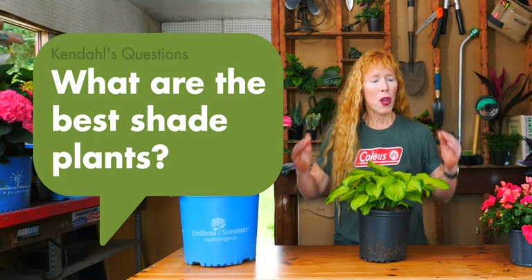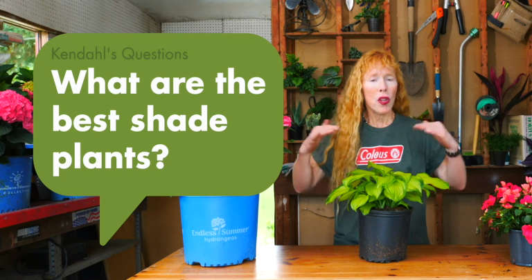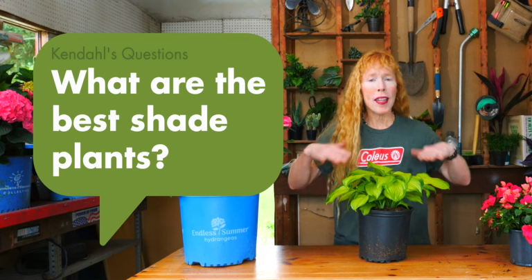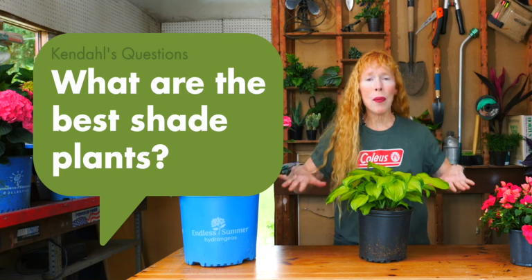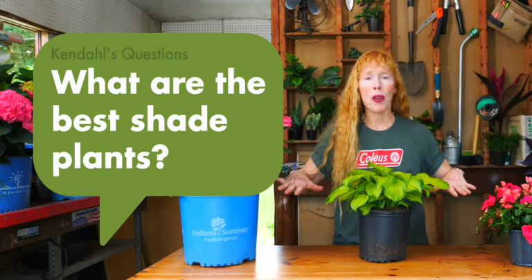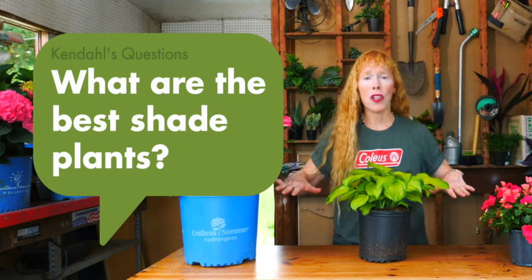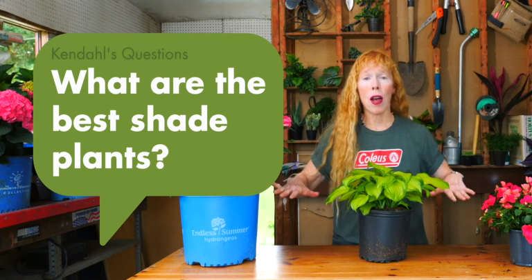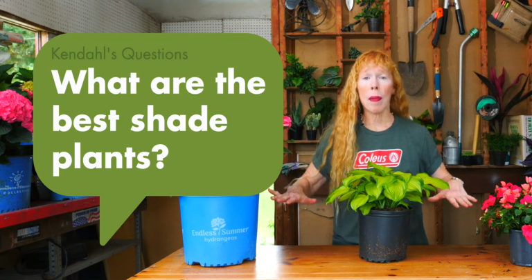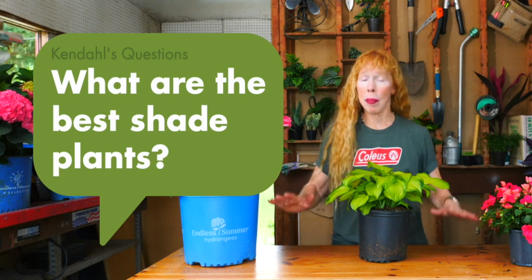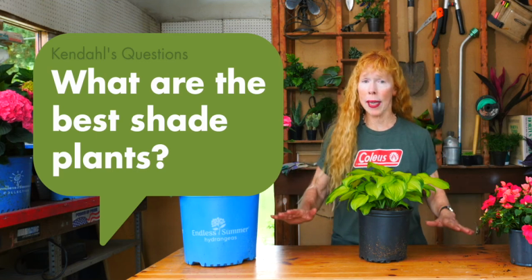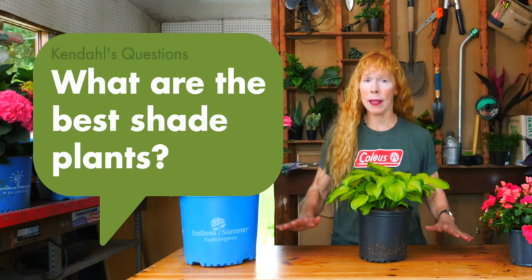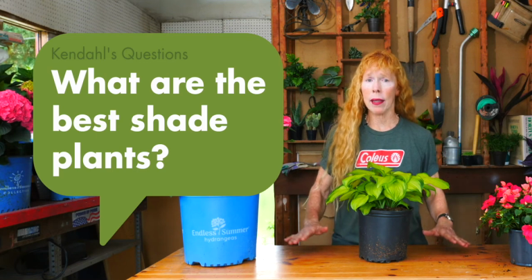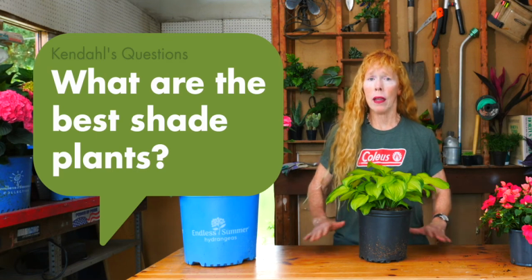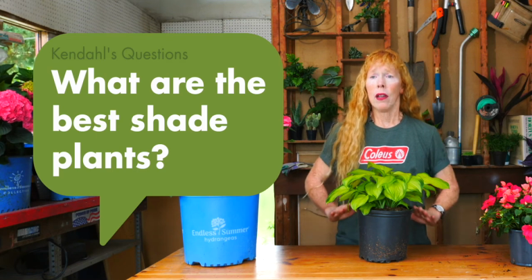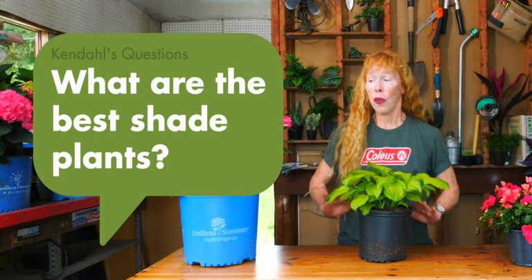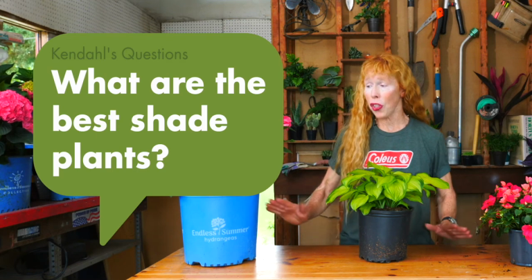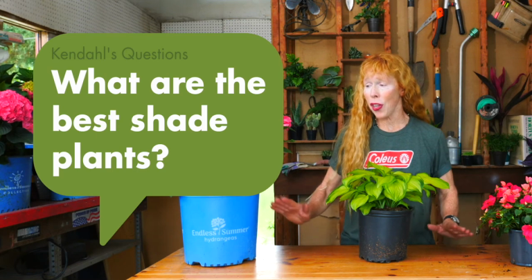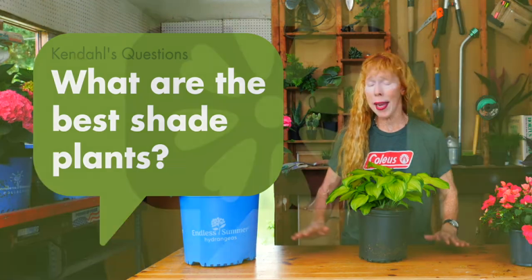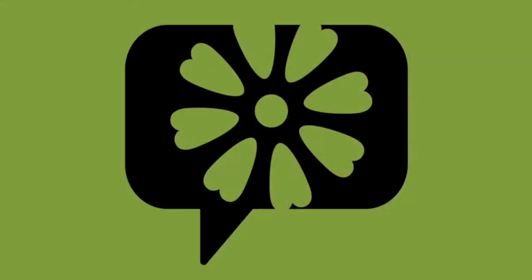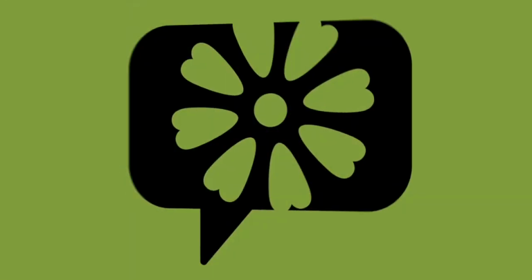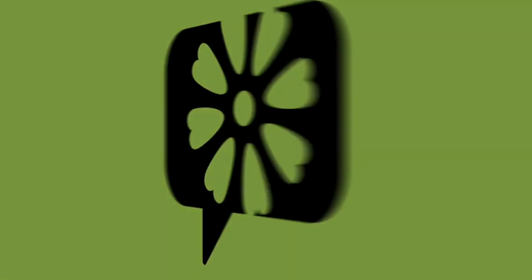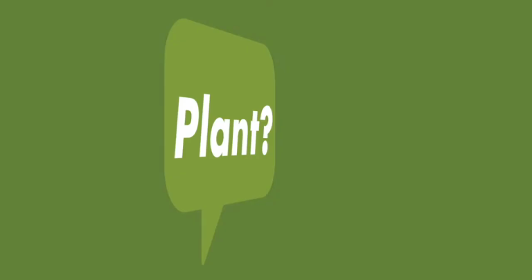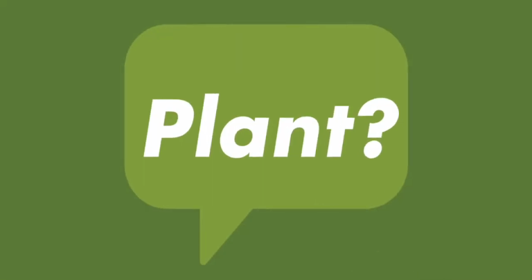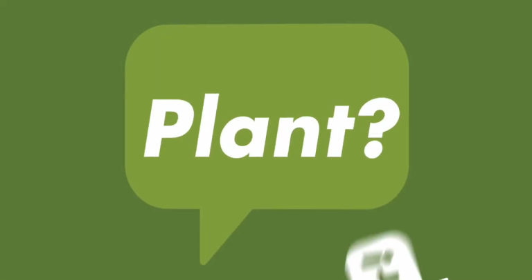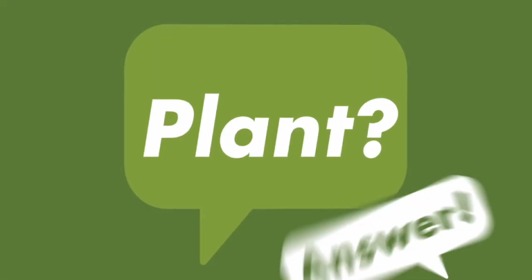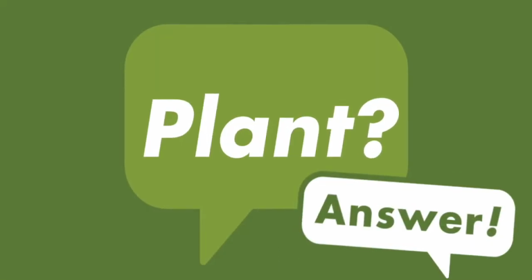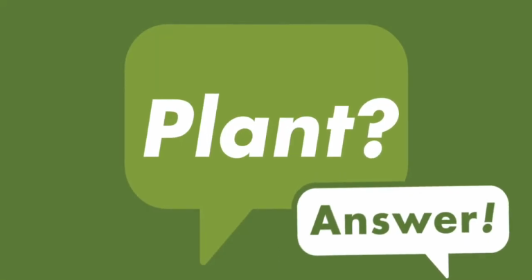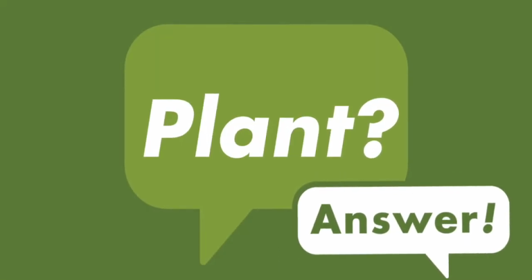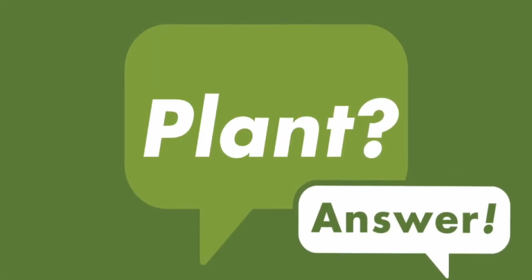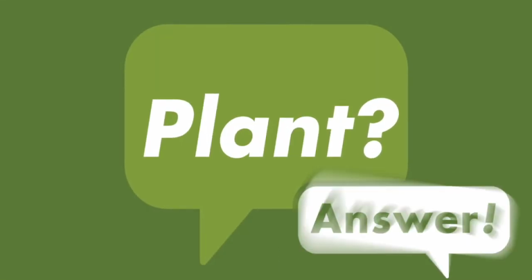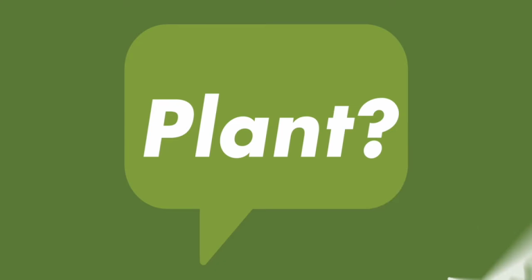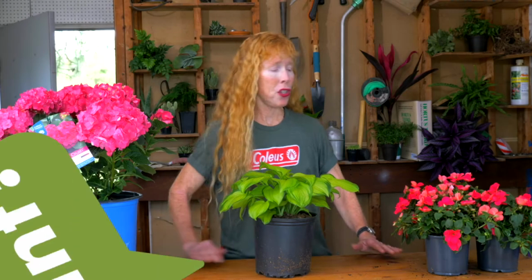Today we're going to talk about plants for the shade. We're going to start with just a few suggestions.